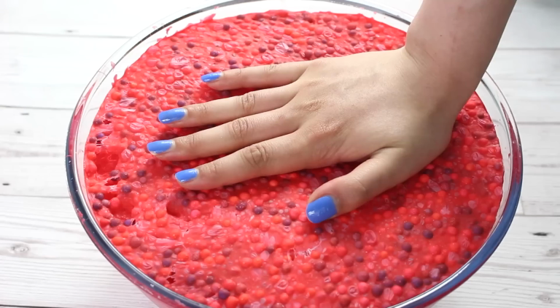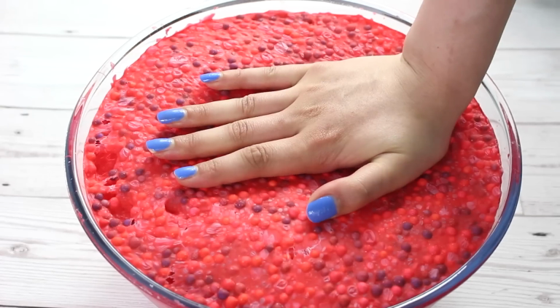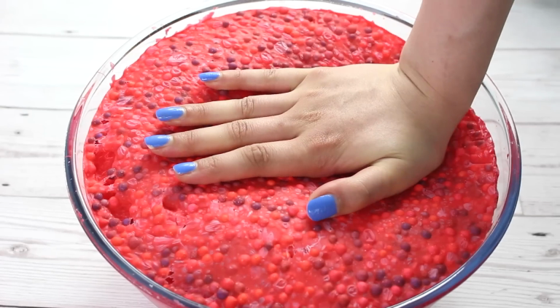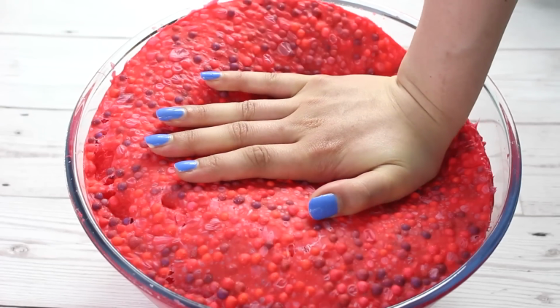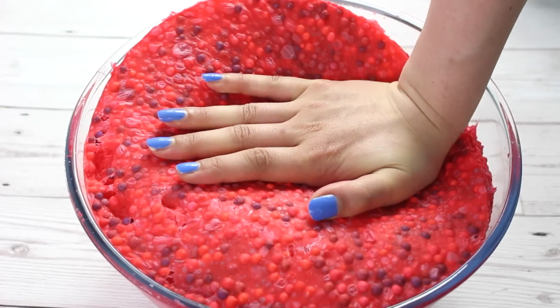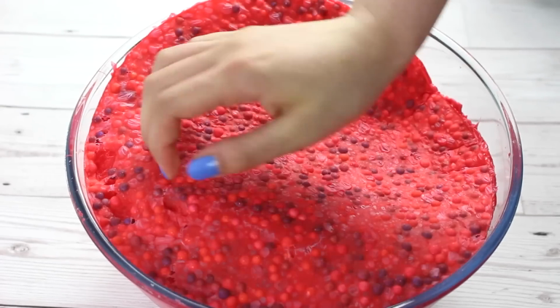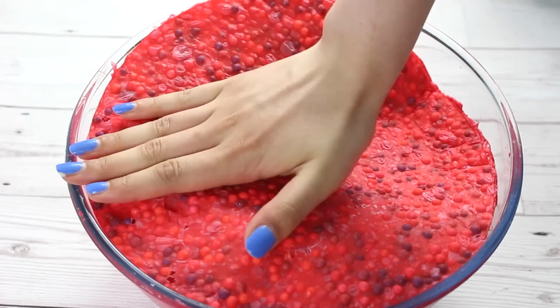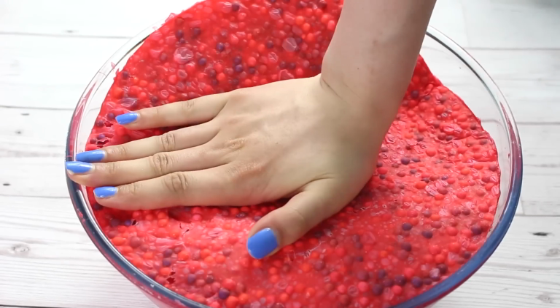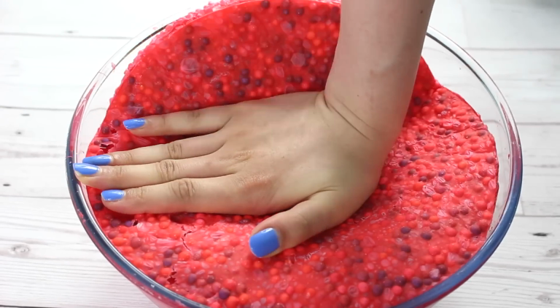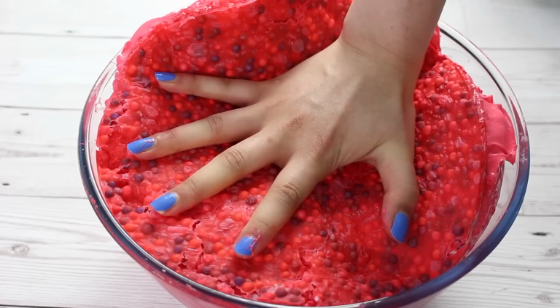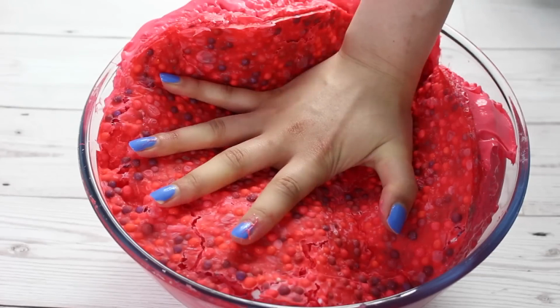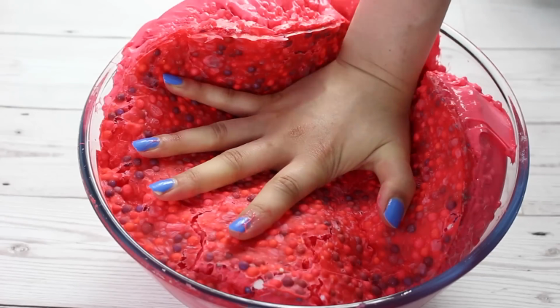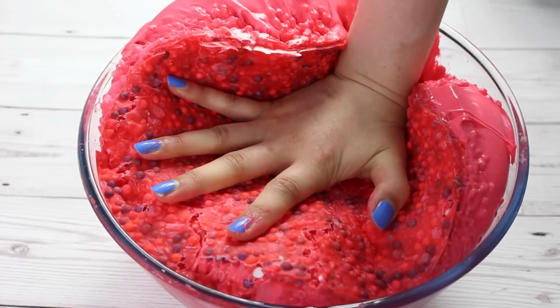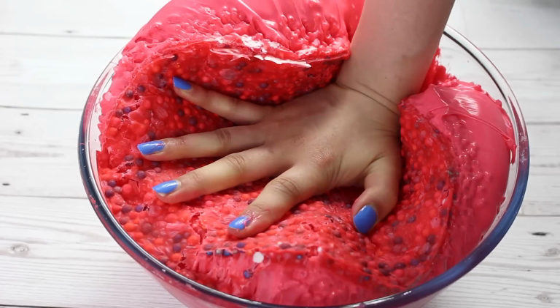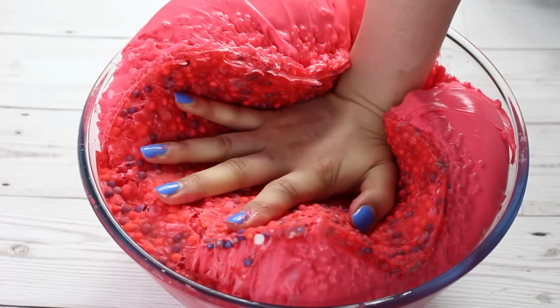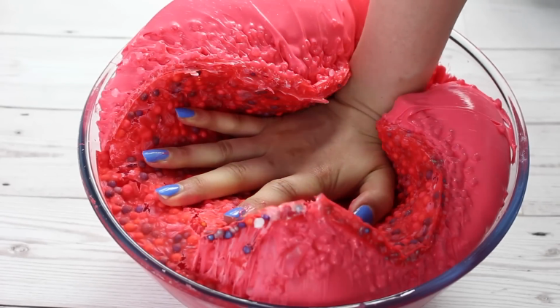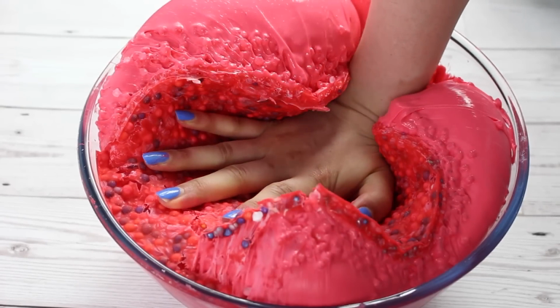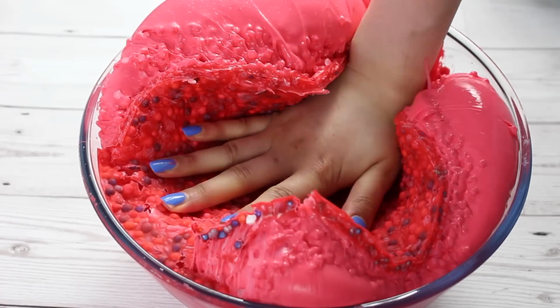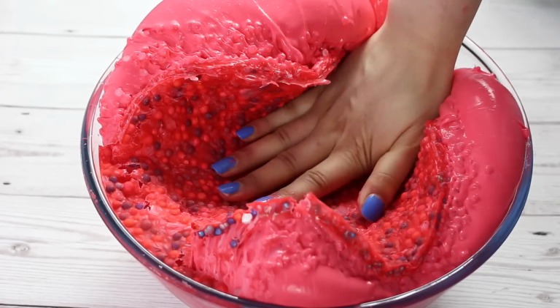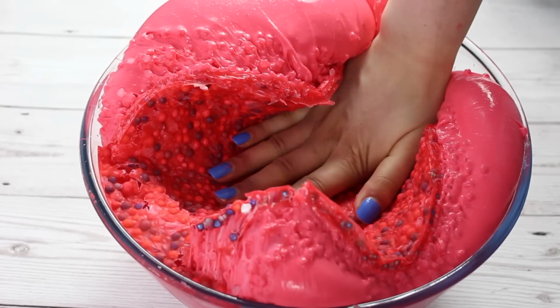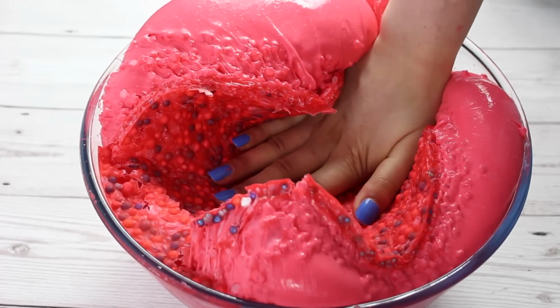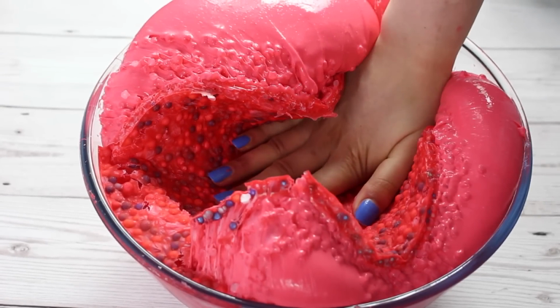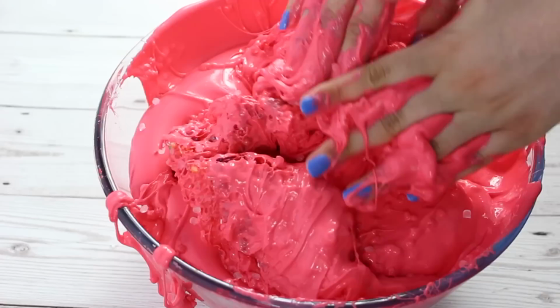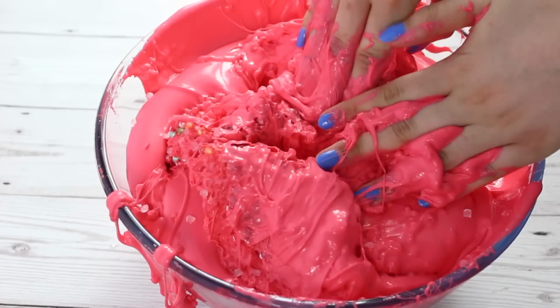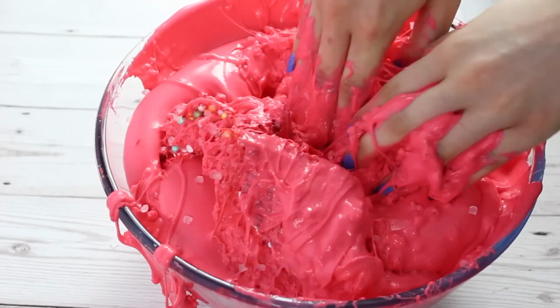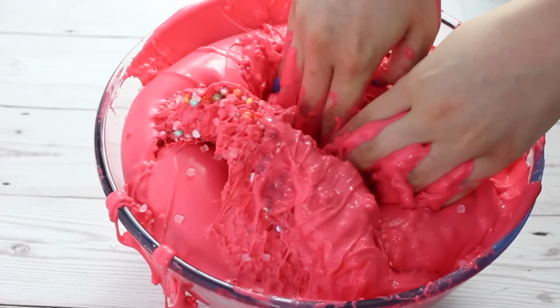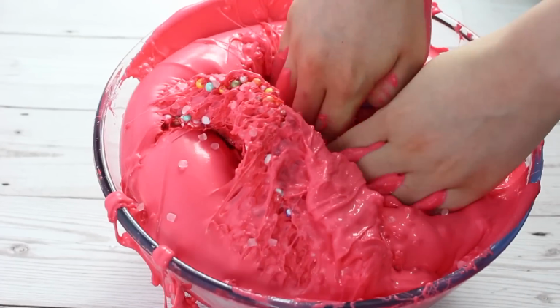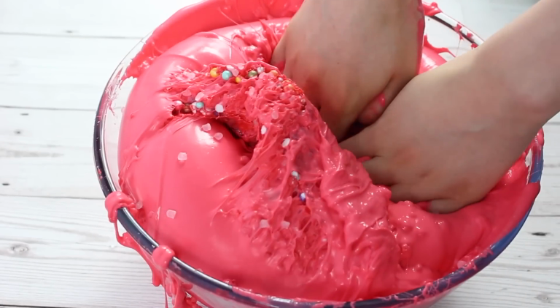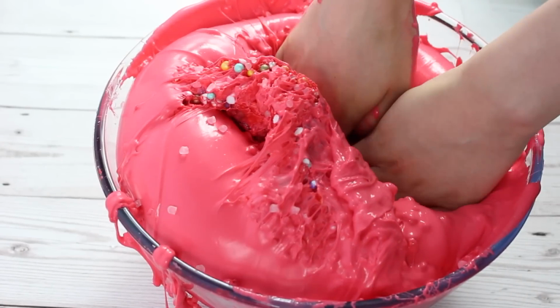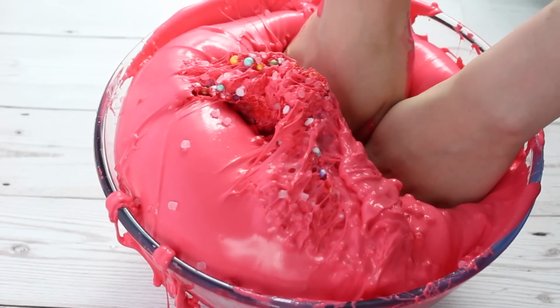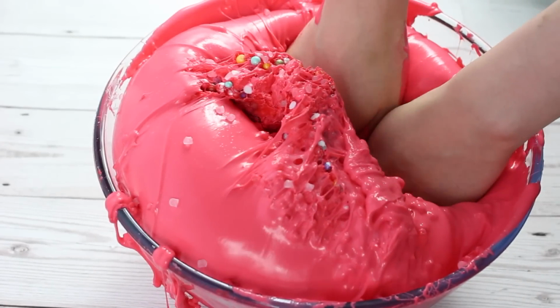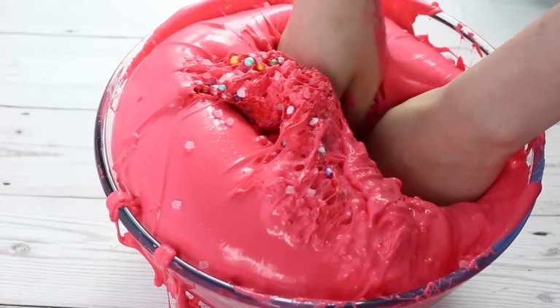Hi guys! In today's video I'm going to be showing you how to make a crunchy dried up floam slime, and I really hope that you enjoy it.